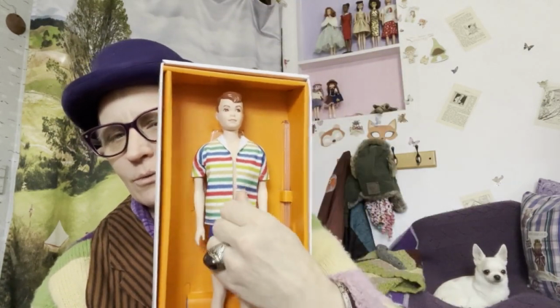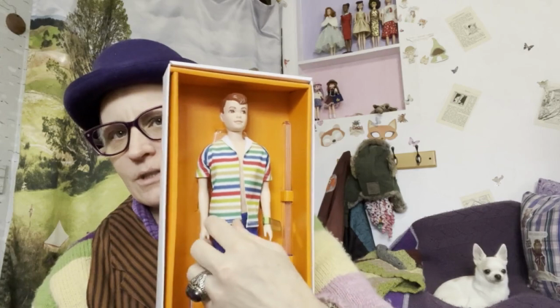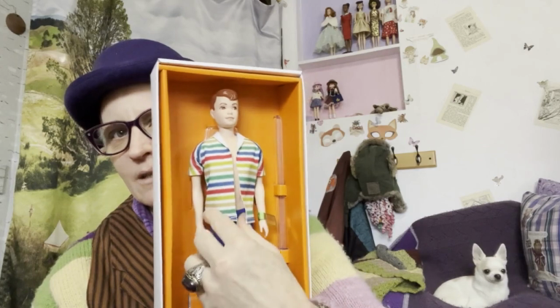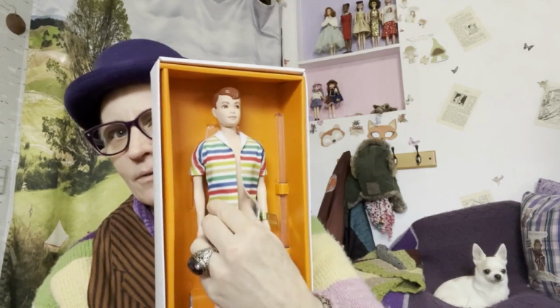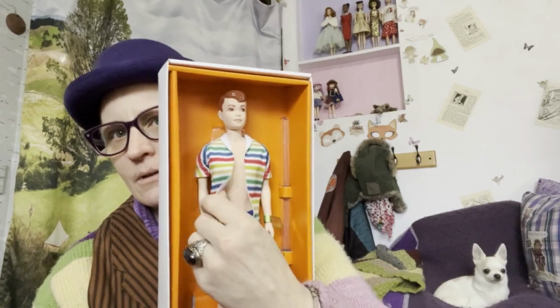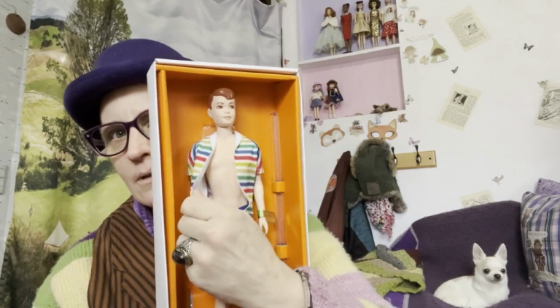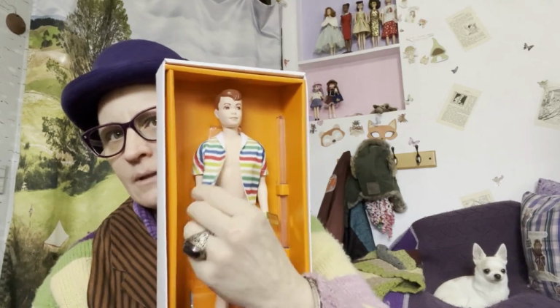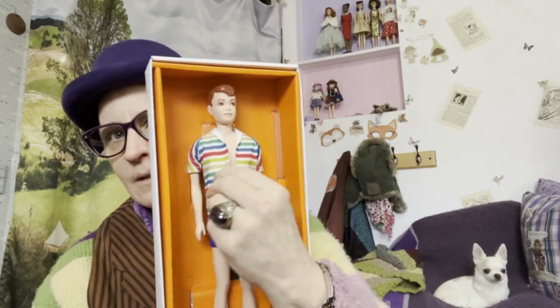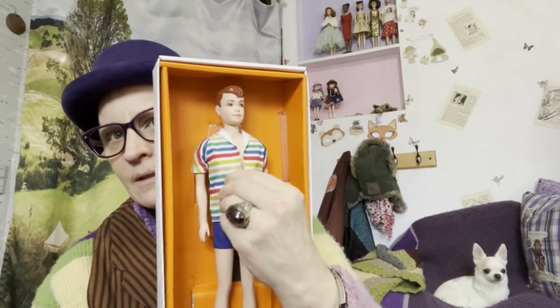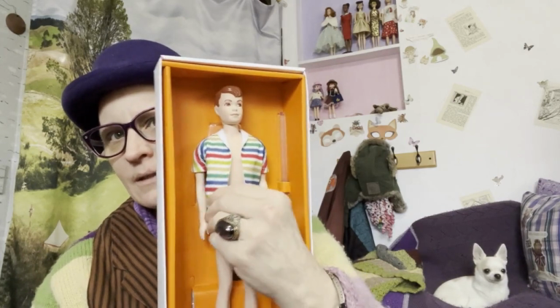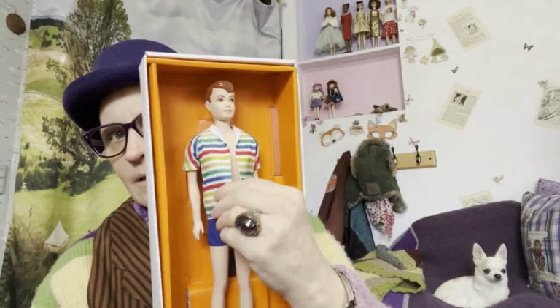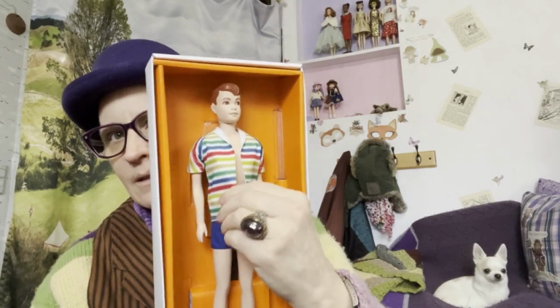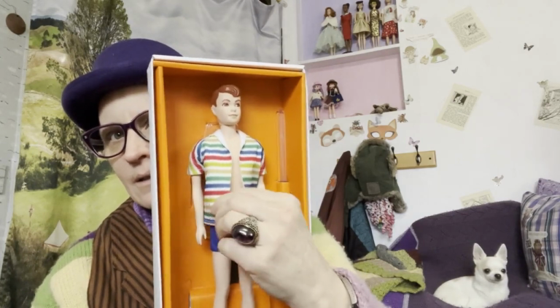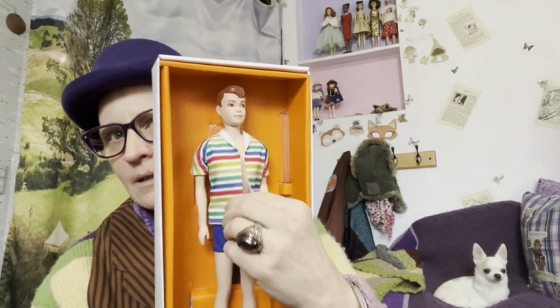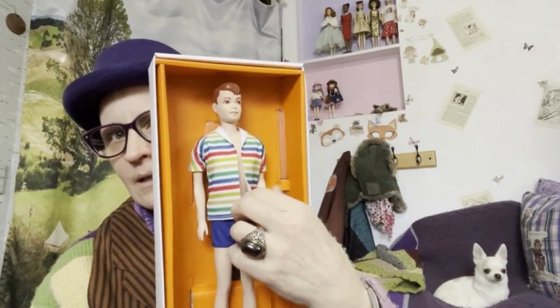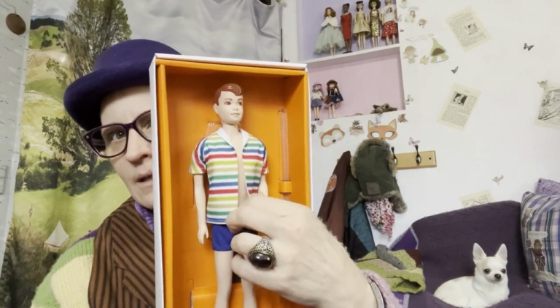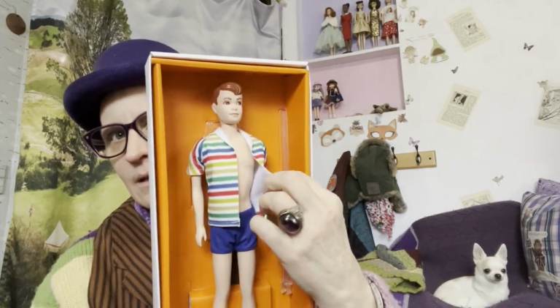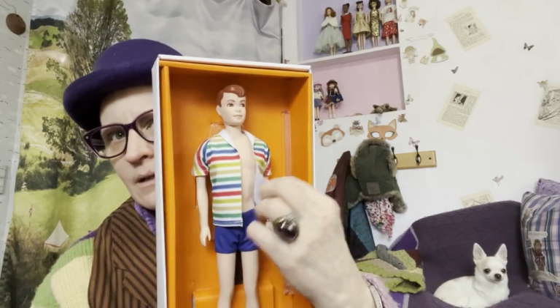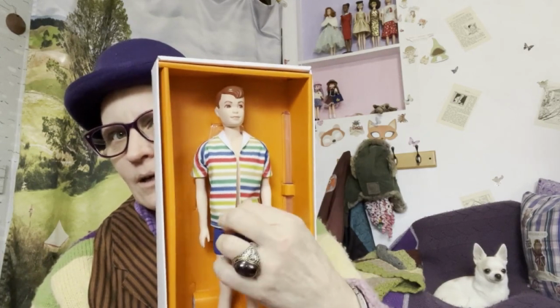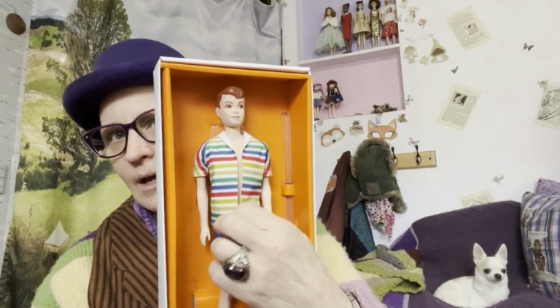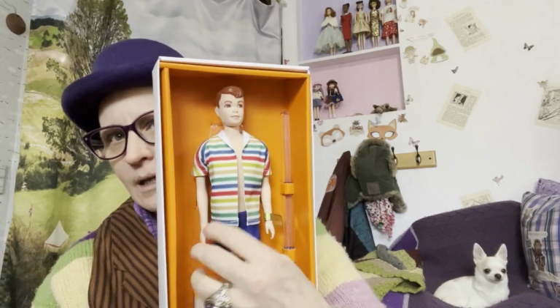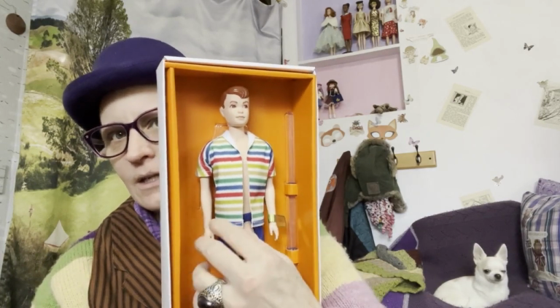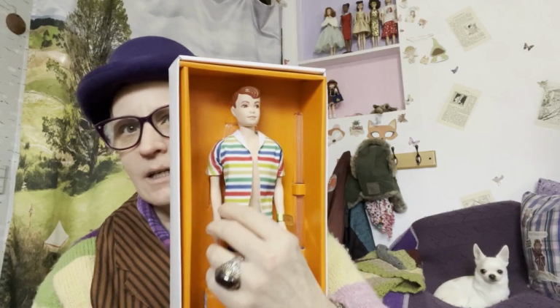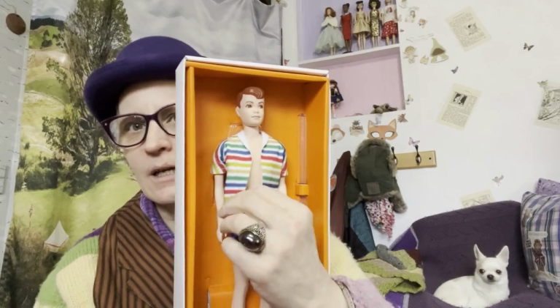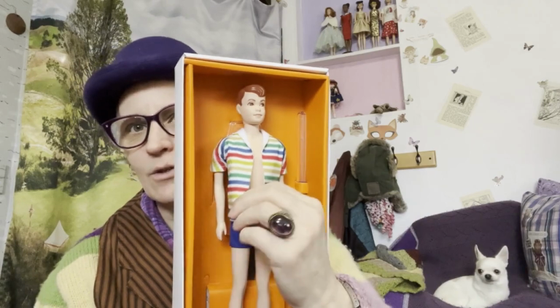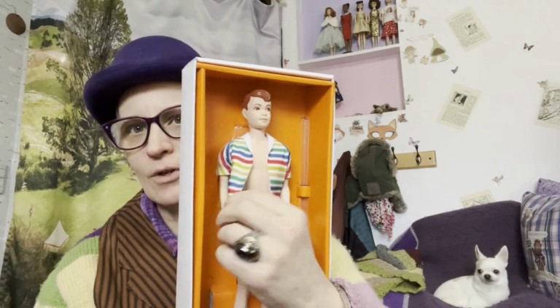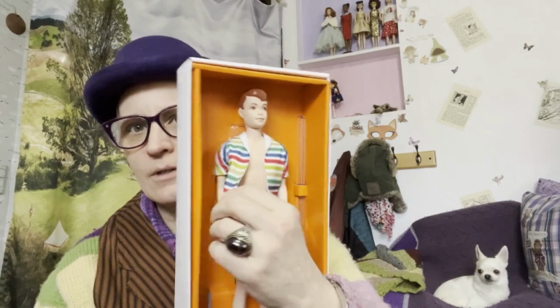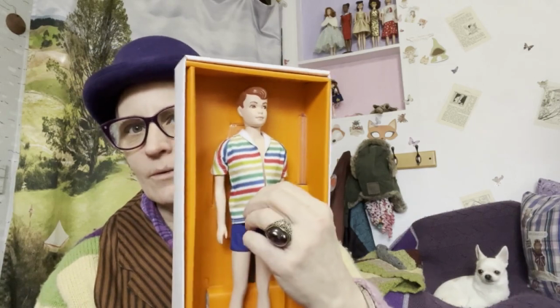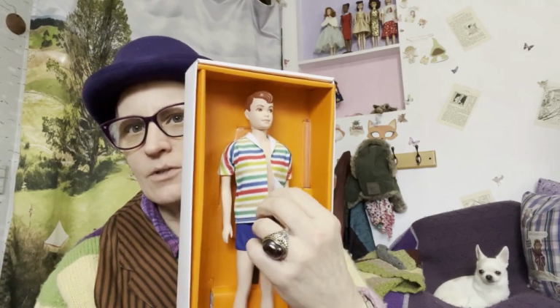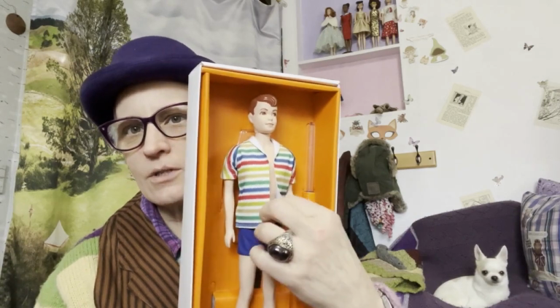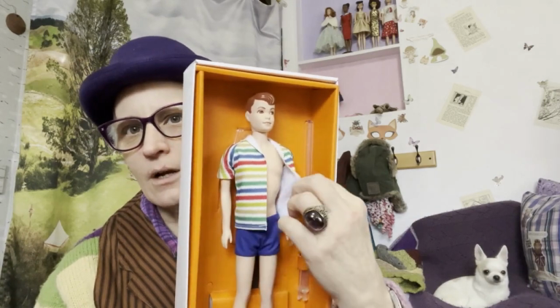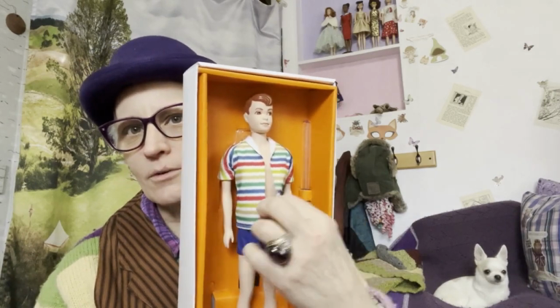Ooh, stiff. He's going to need a new shirt. This is just not comfortable.